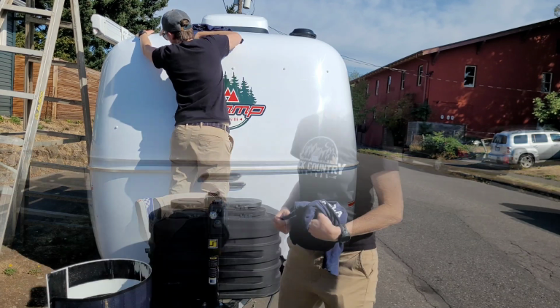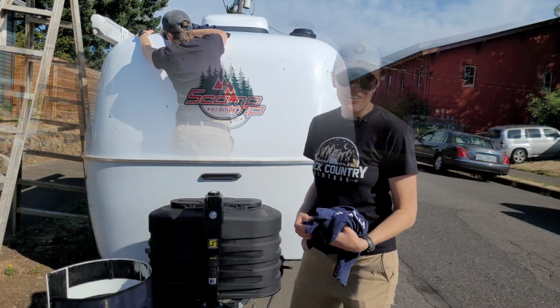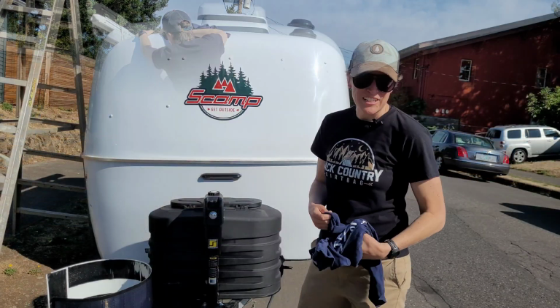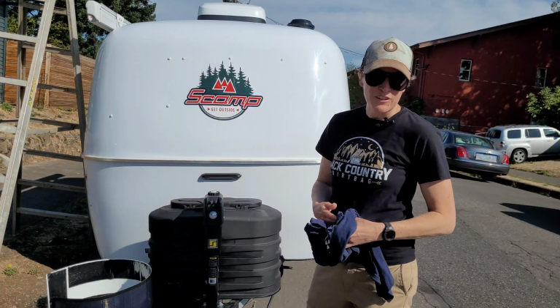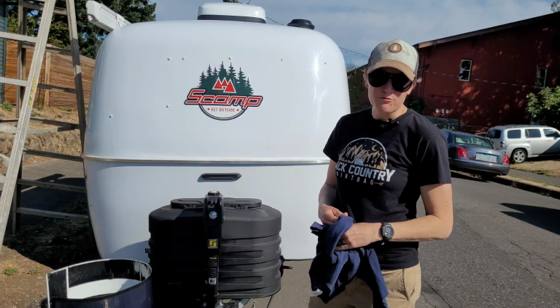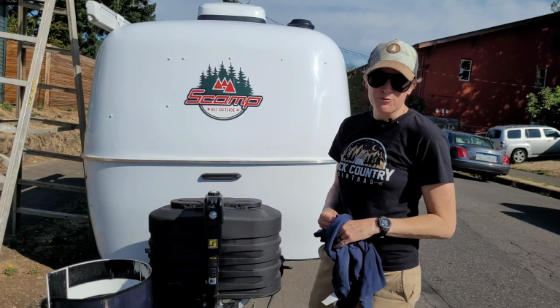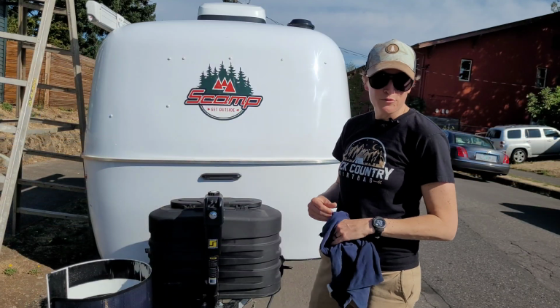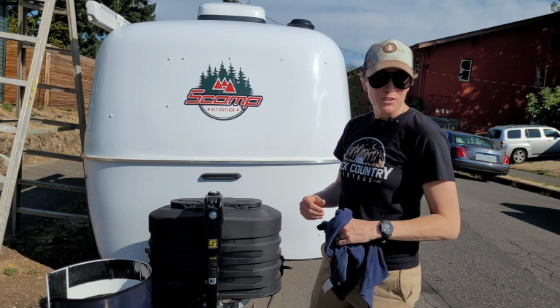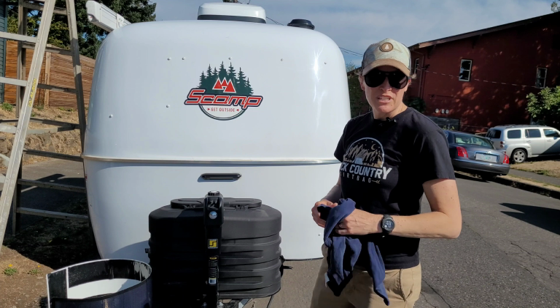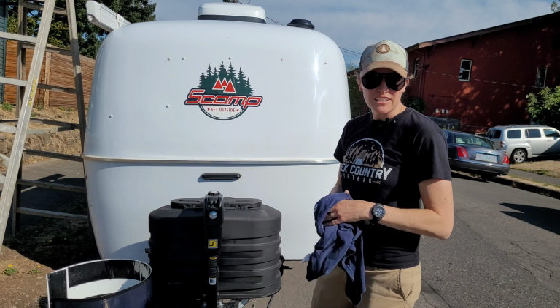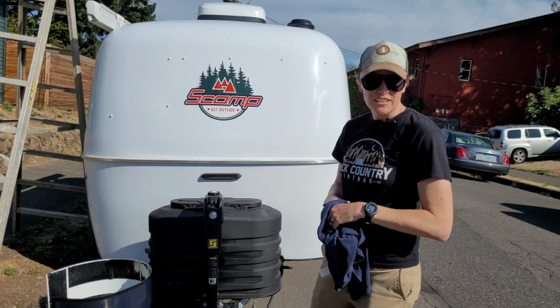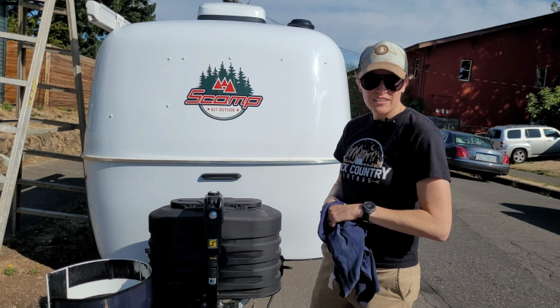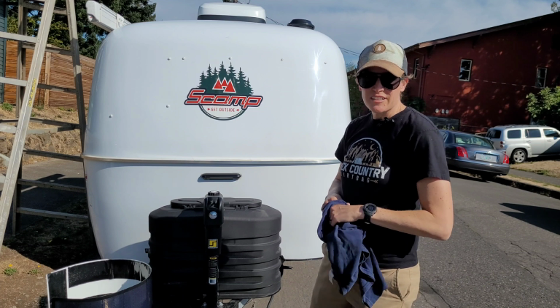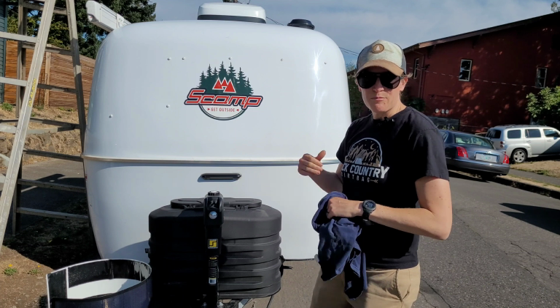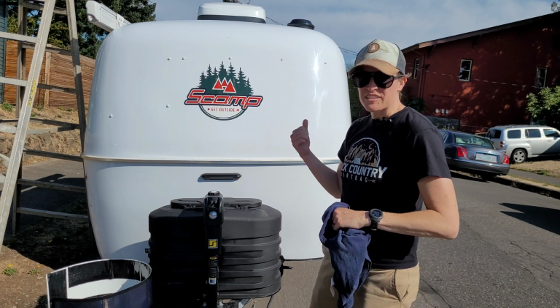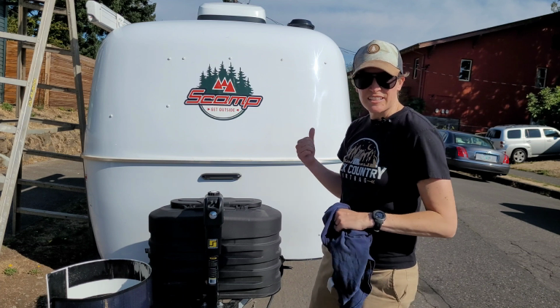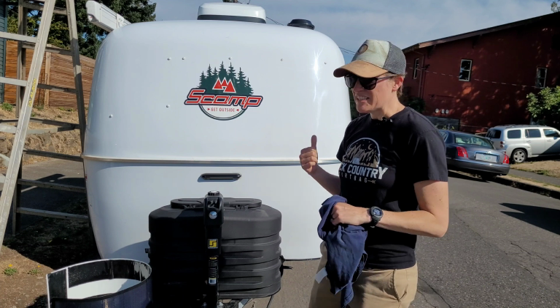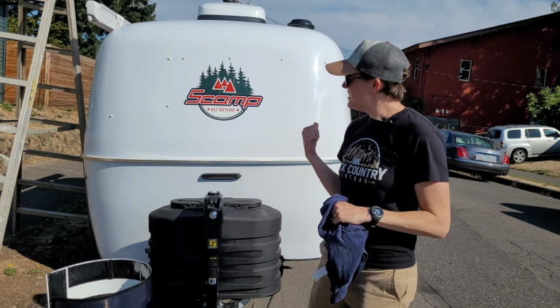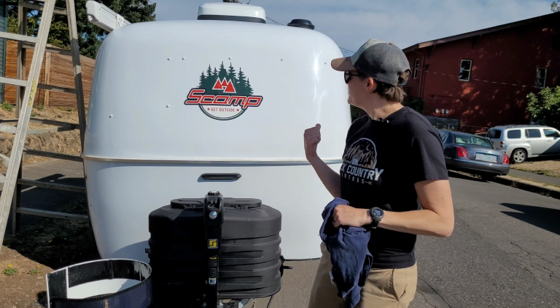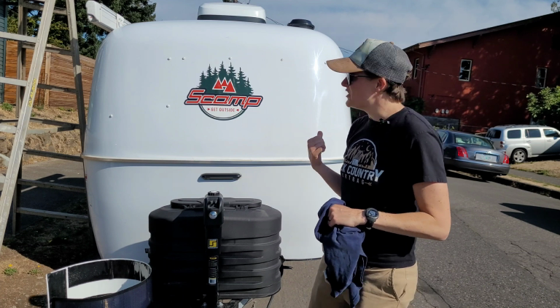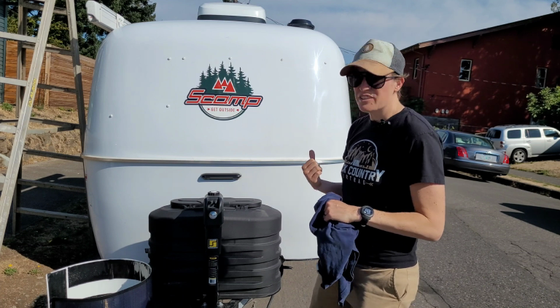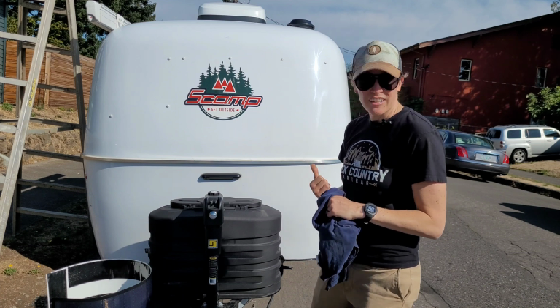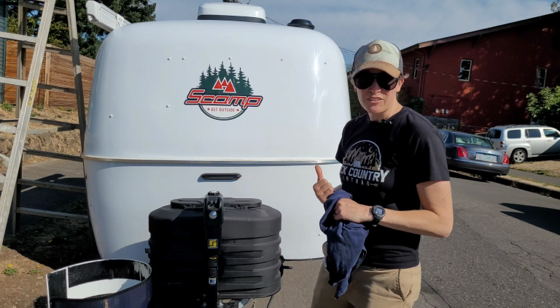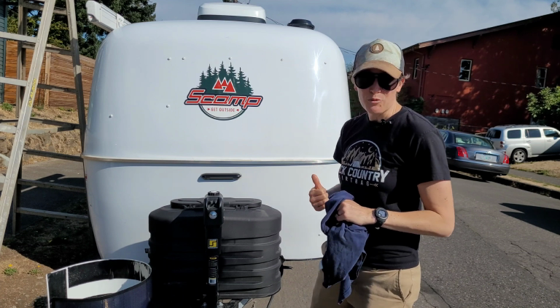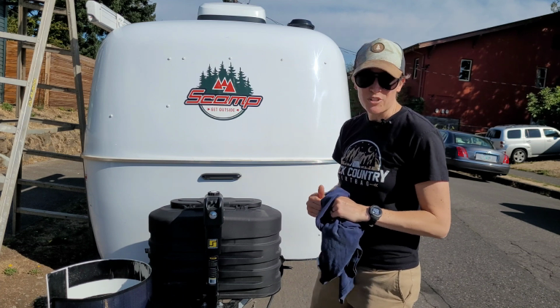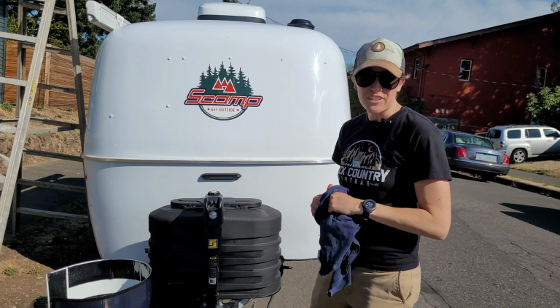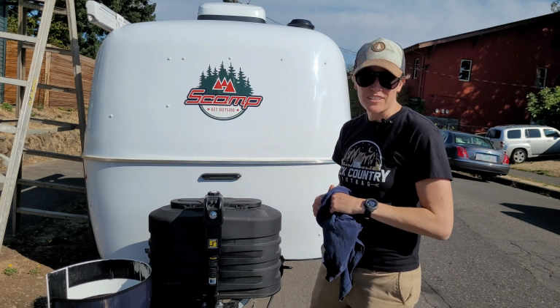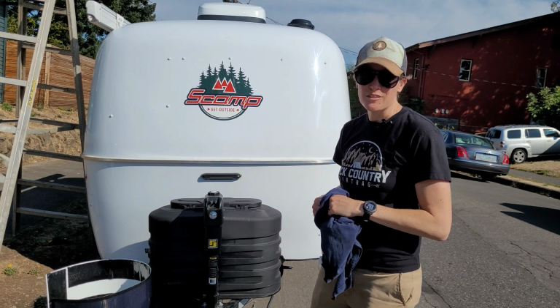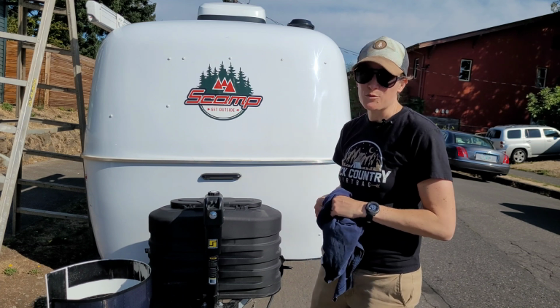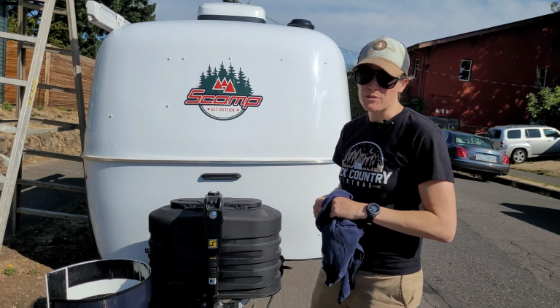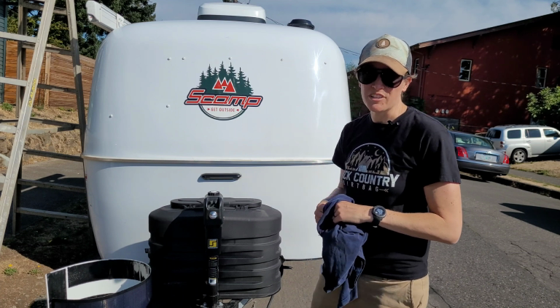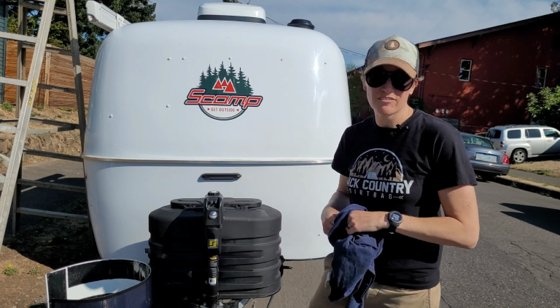Now that I've got the roof squeaky clean, I'm going to stick the adhesive to it. I only got one shot at this, so wish me luck.